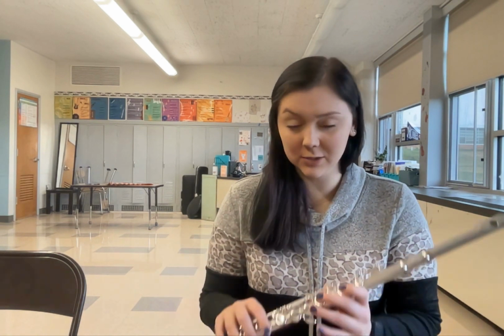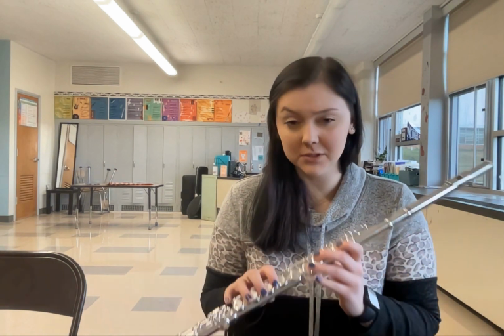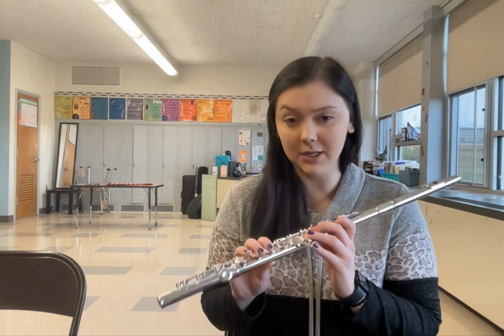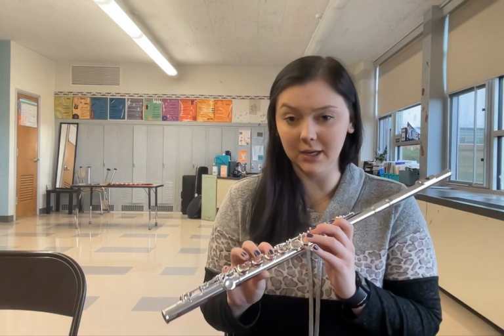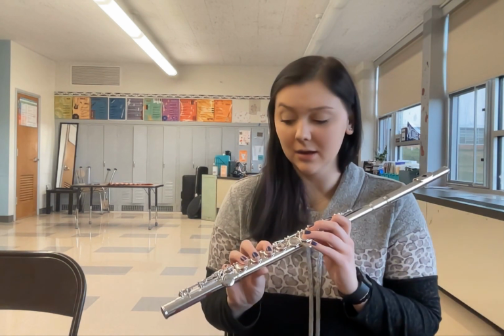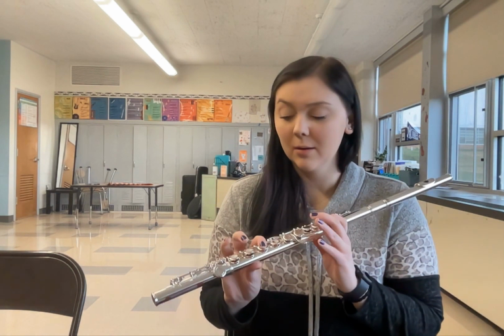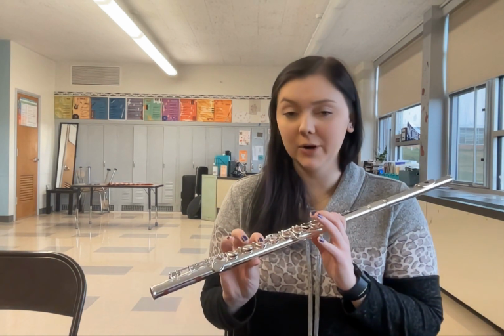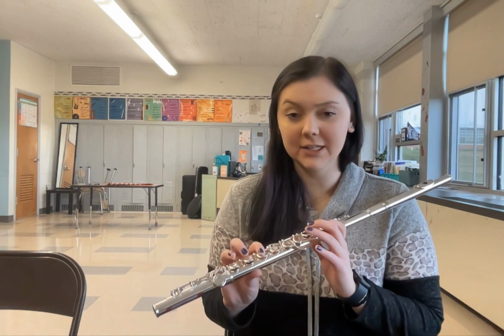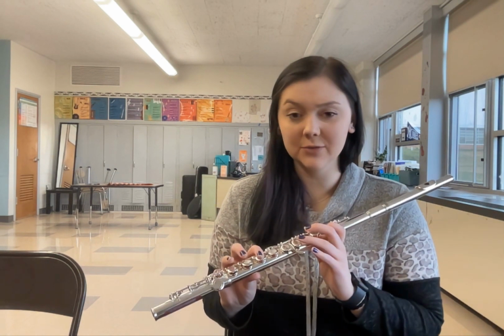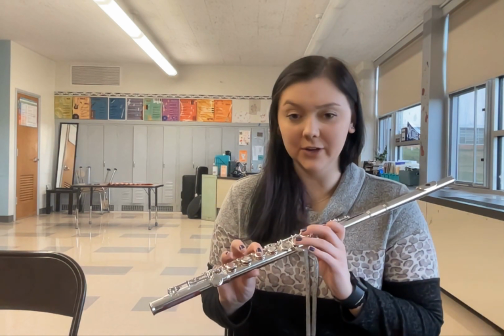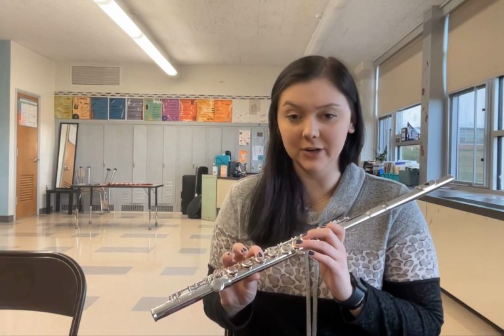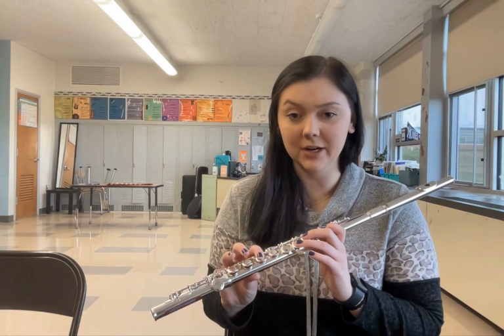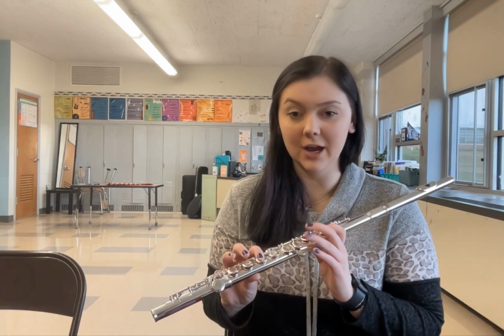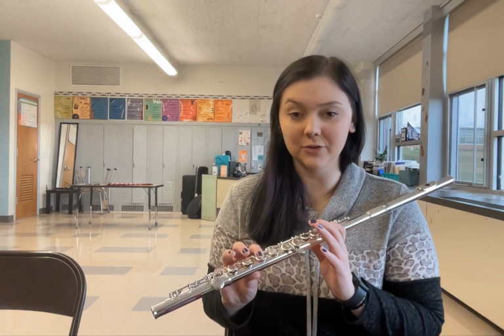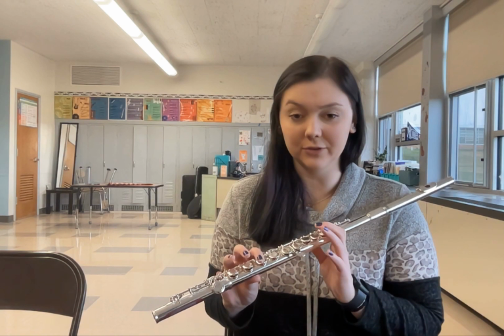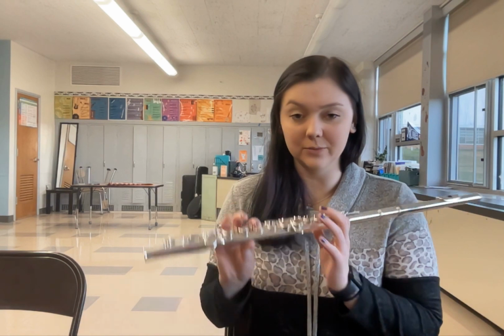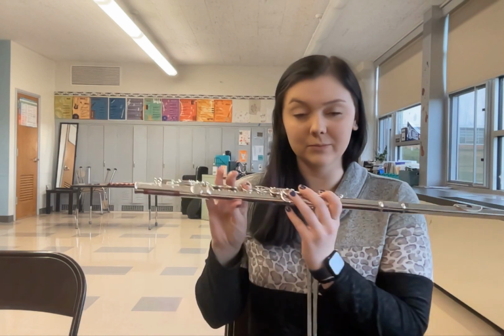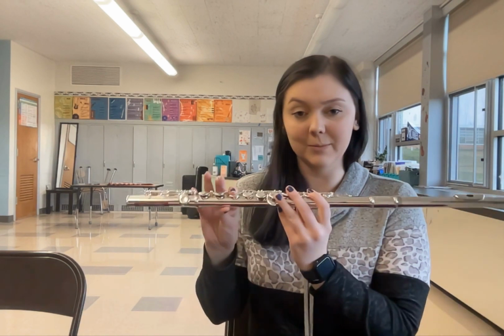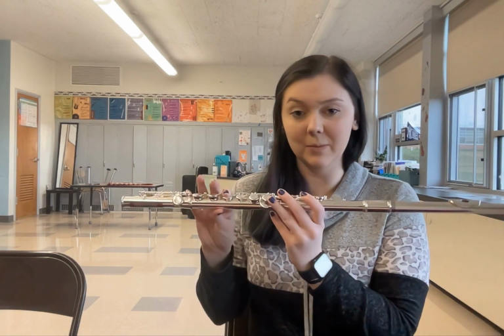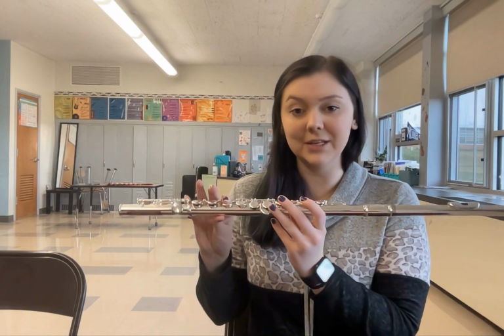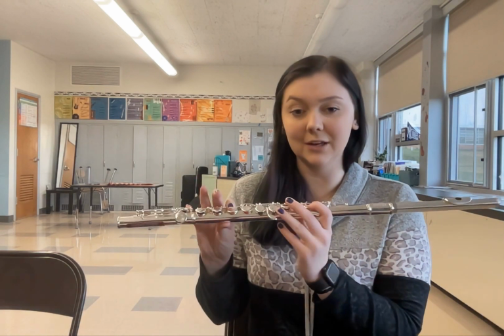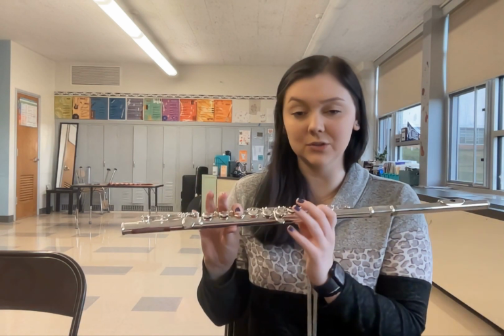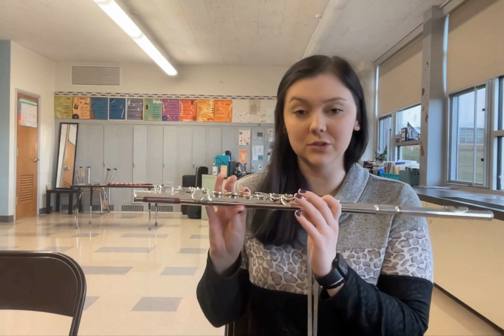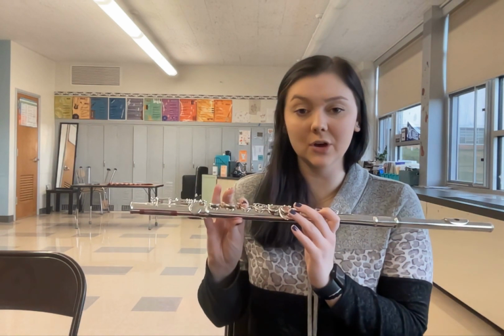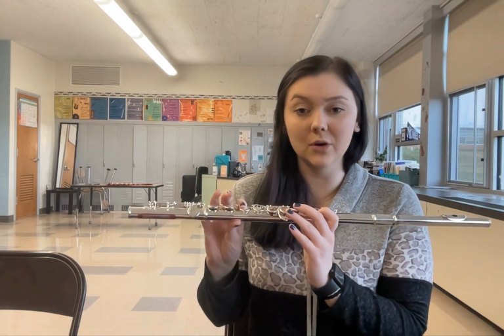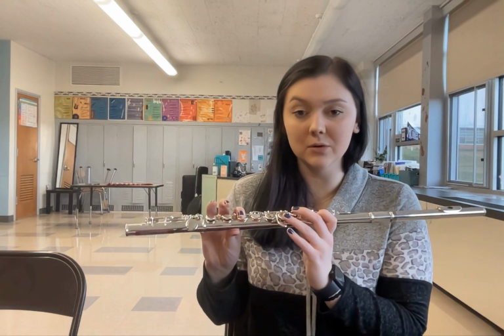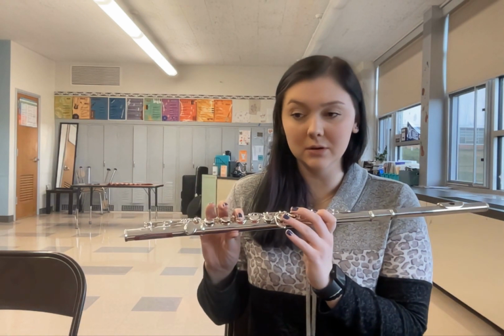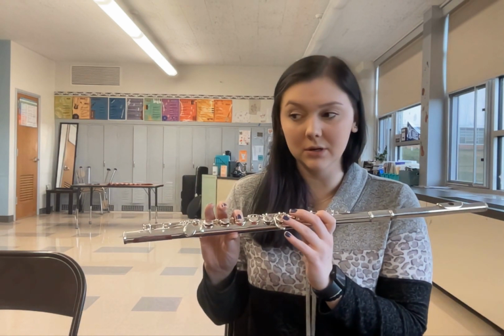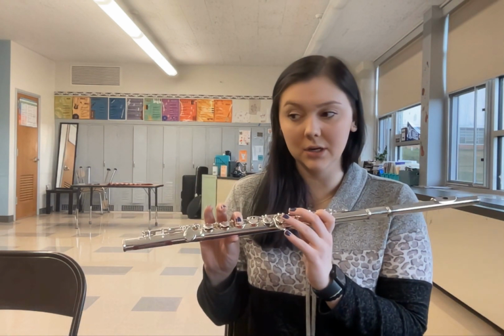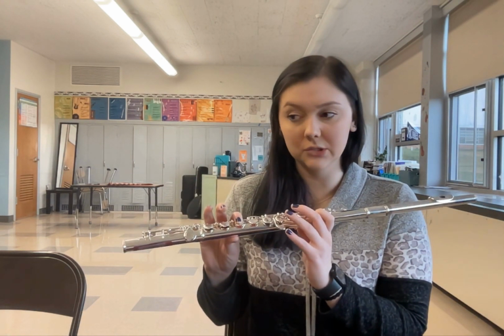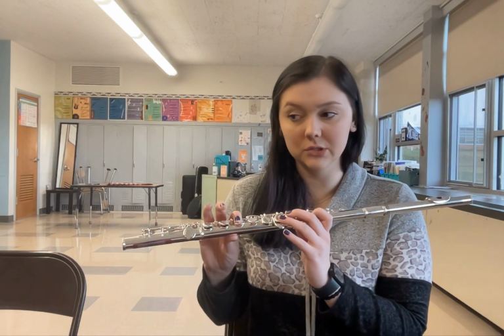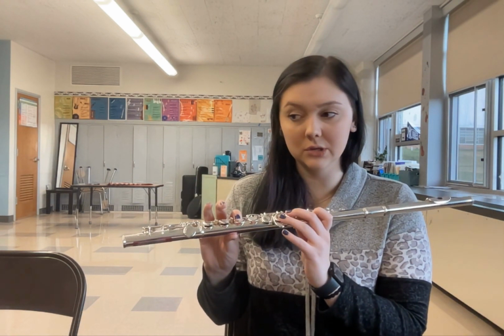As we're singing, practice fingering on your flute. Remember, the bass line uses do and so.